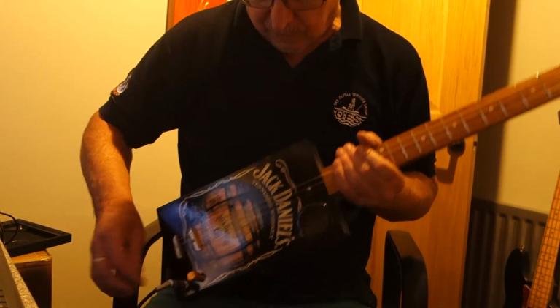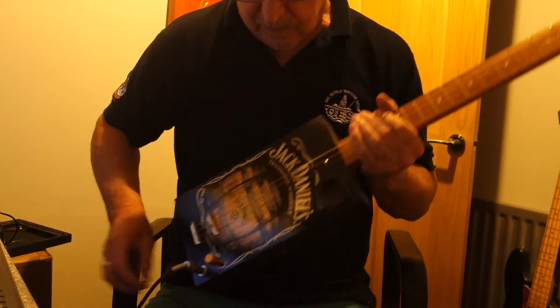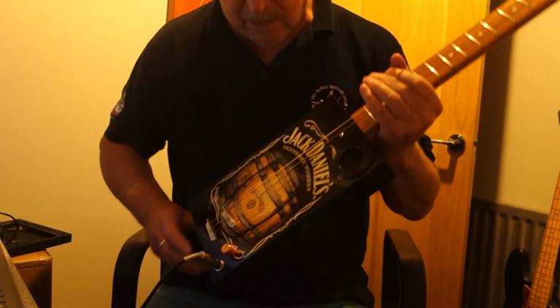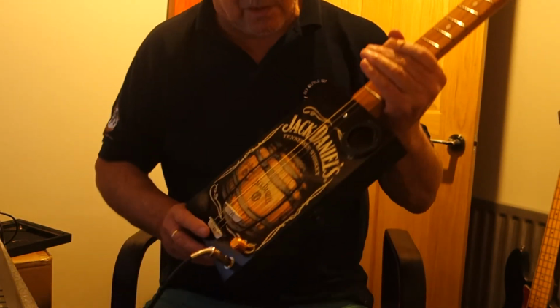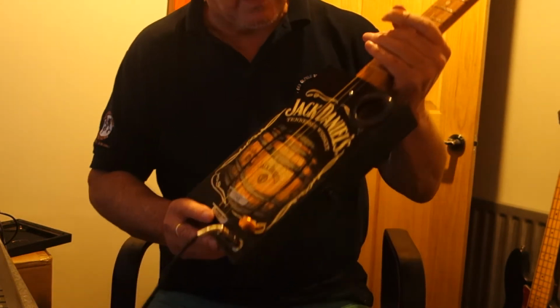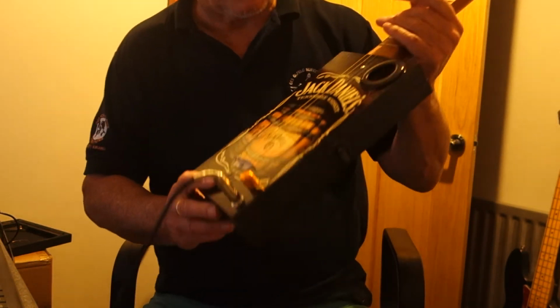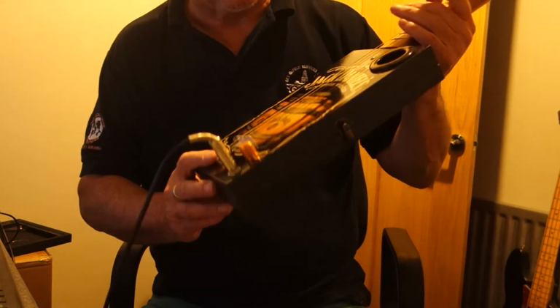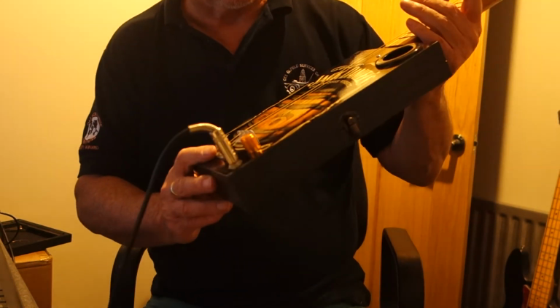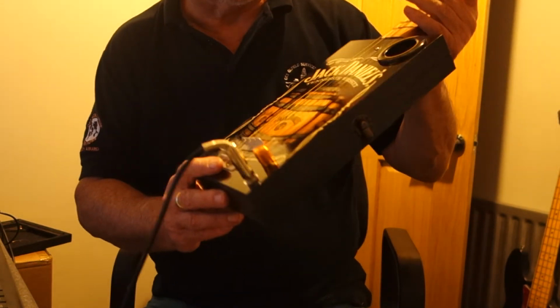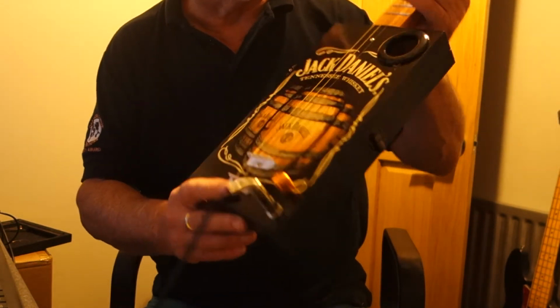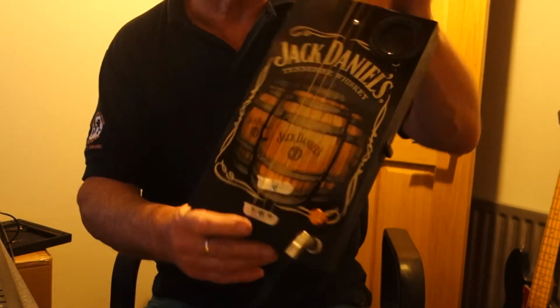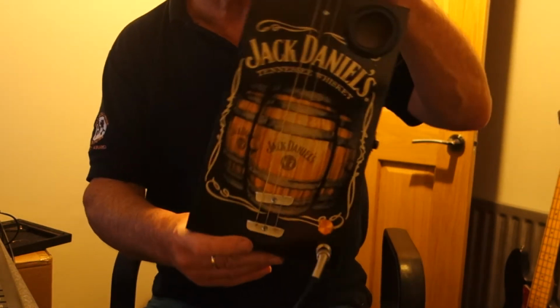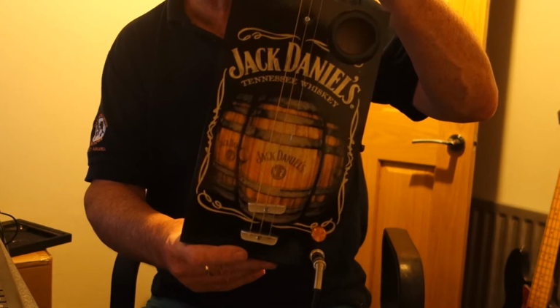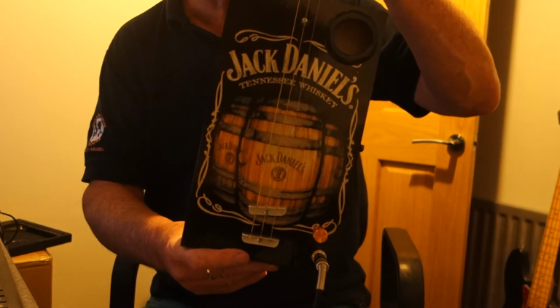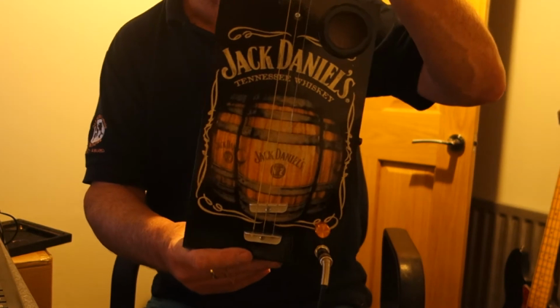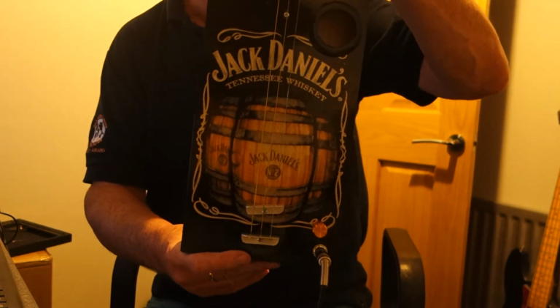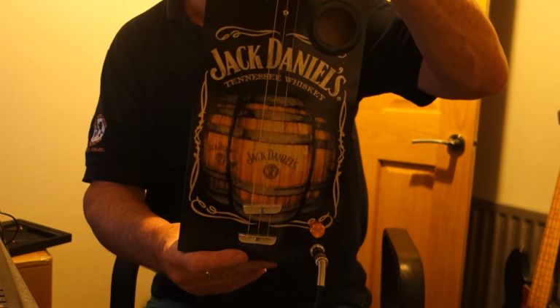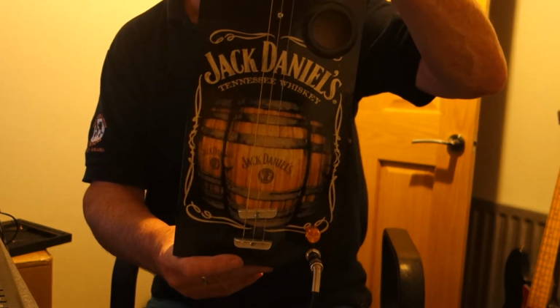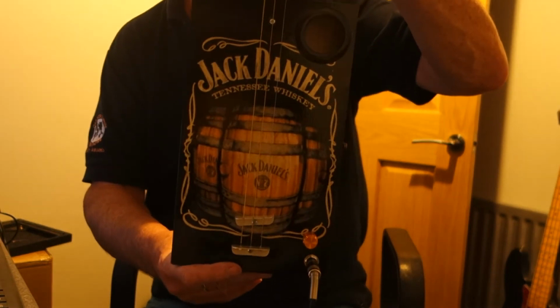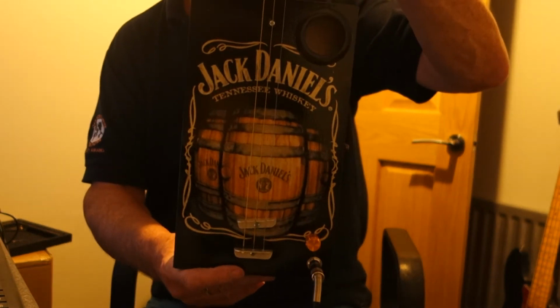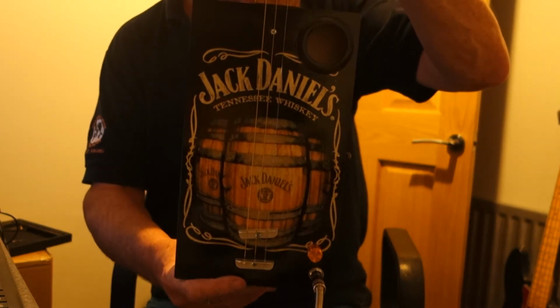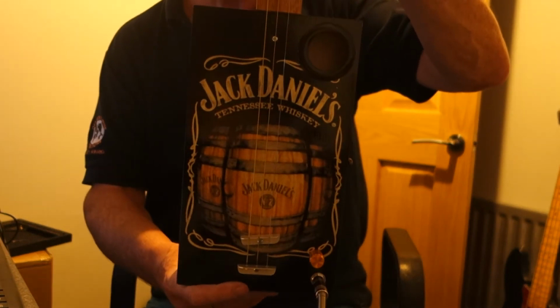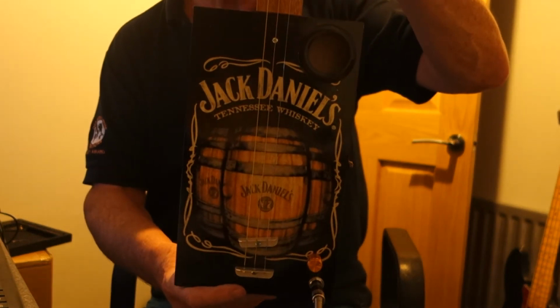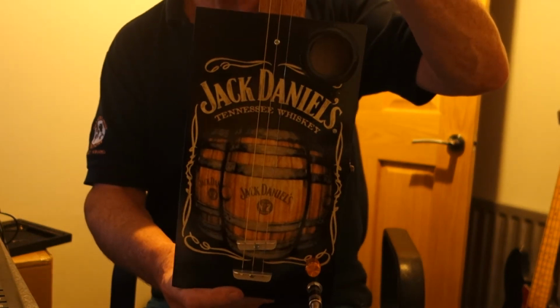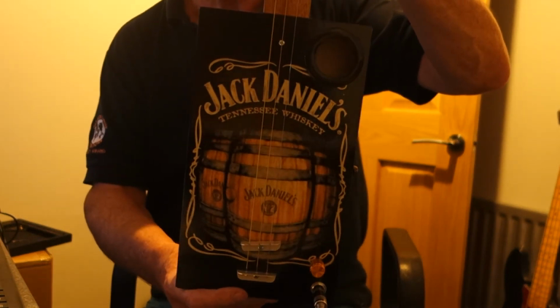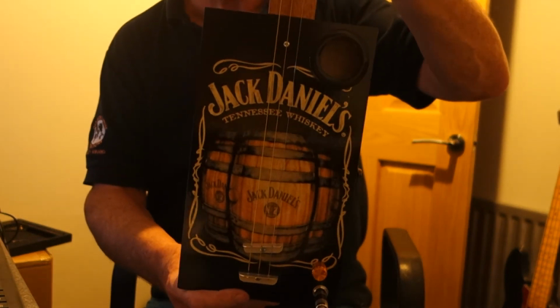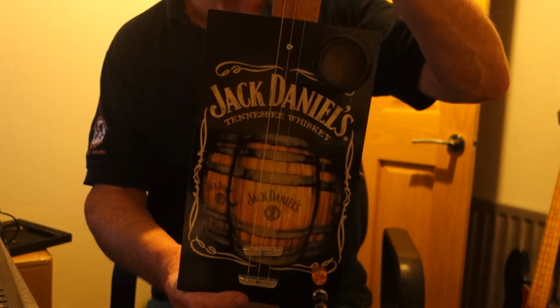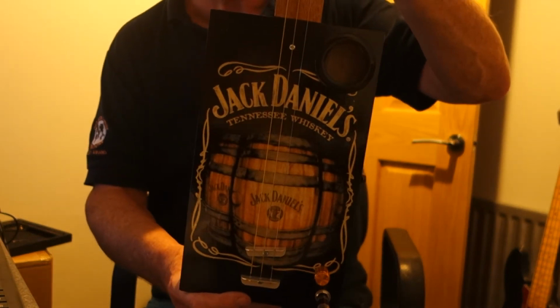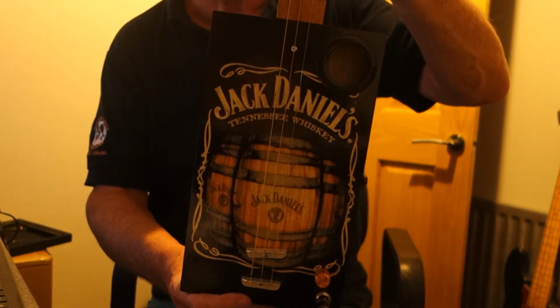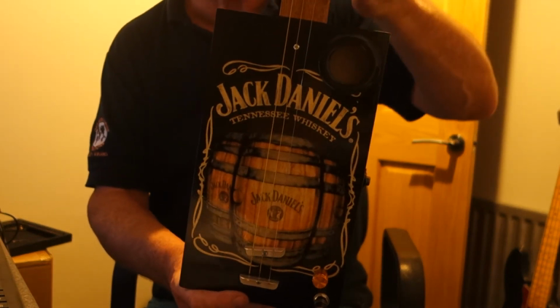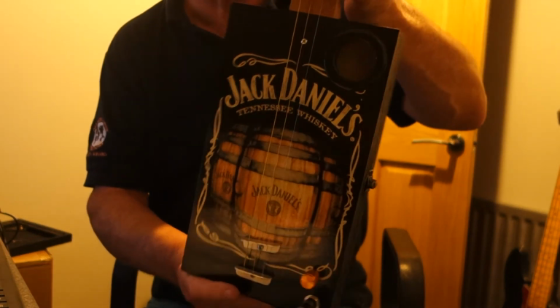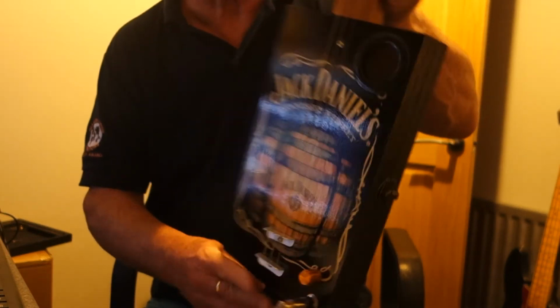There you go. That's the new Jack Daniels 3 Barrels design. Hope you like it. Thanks for looking.